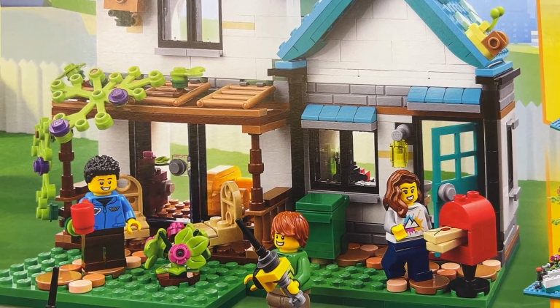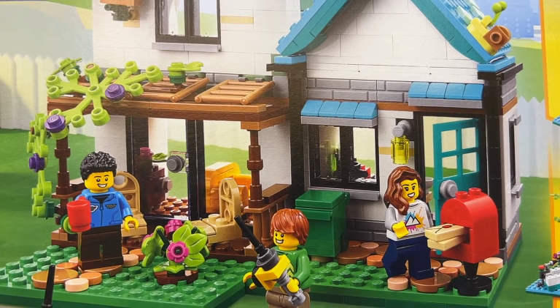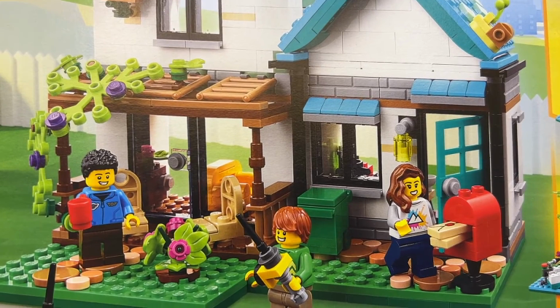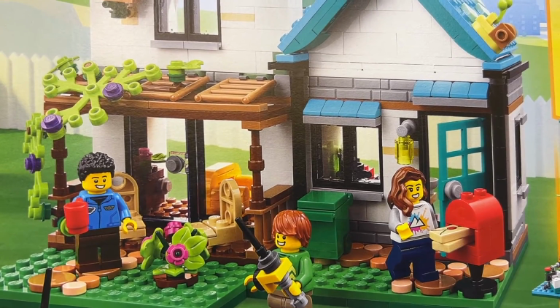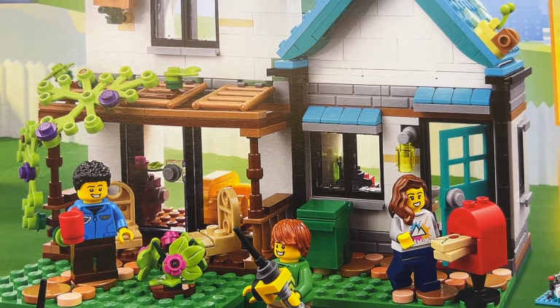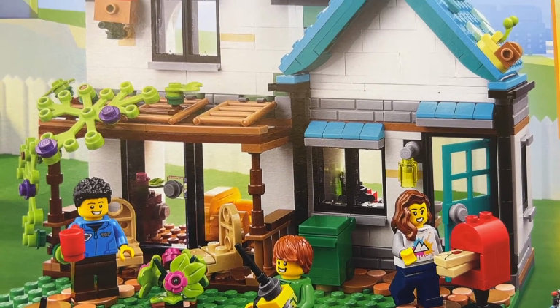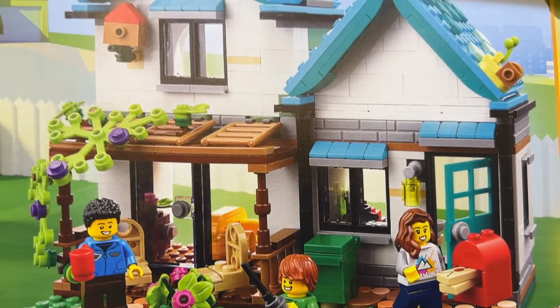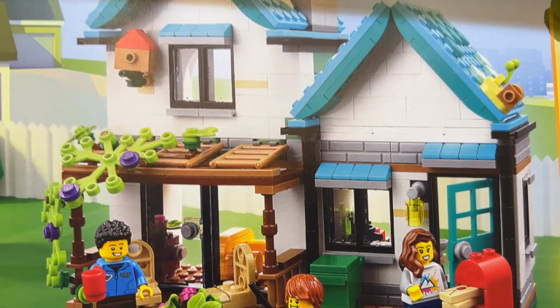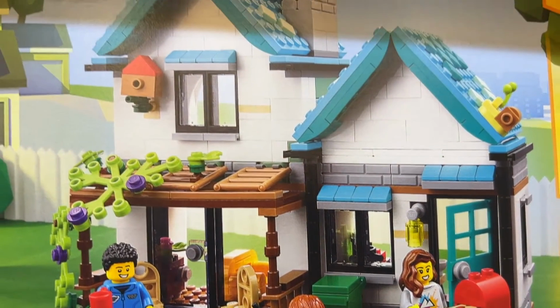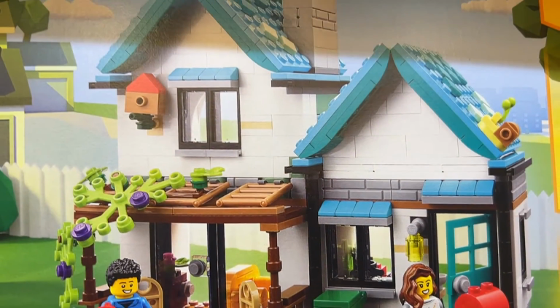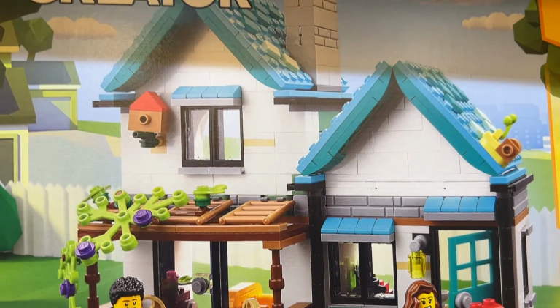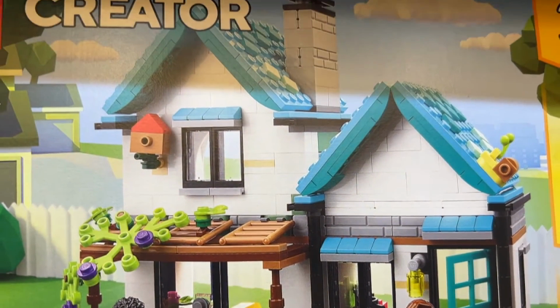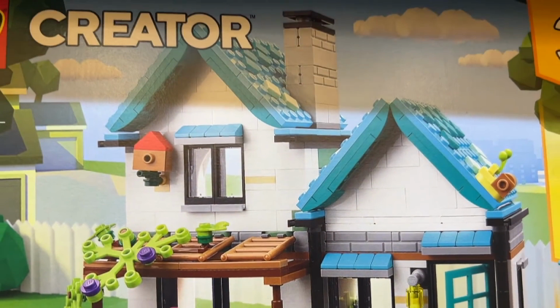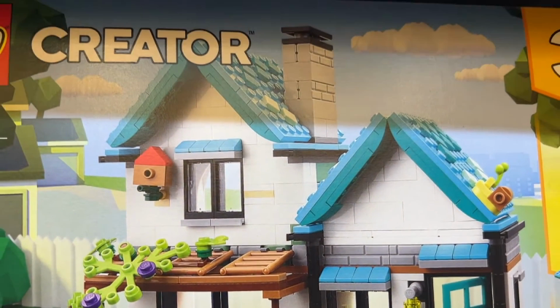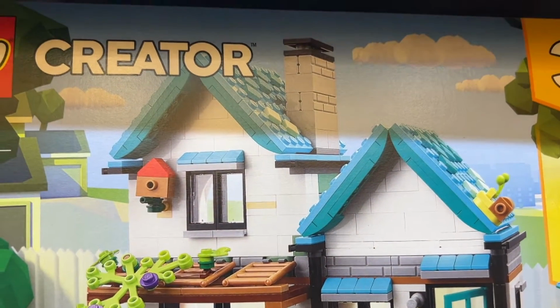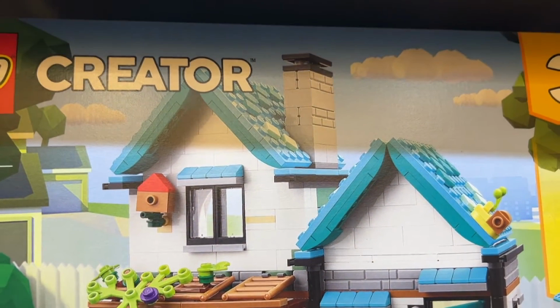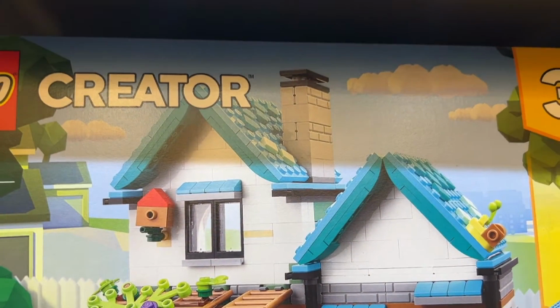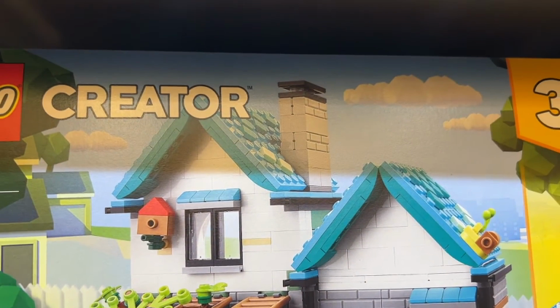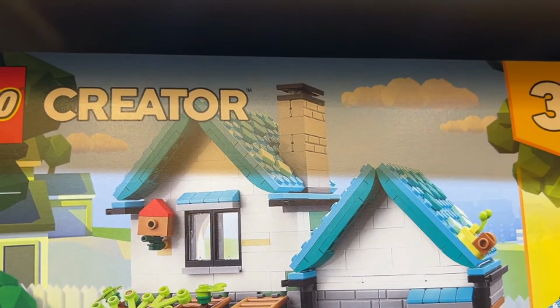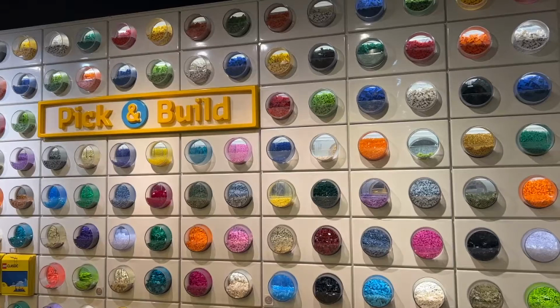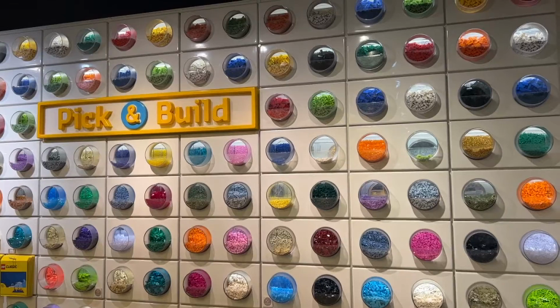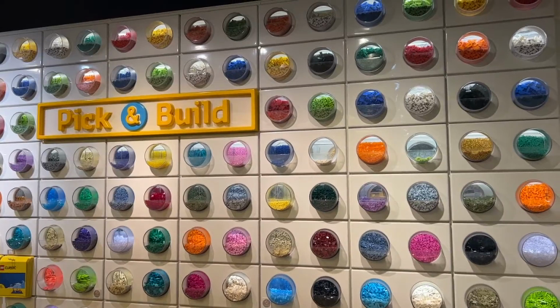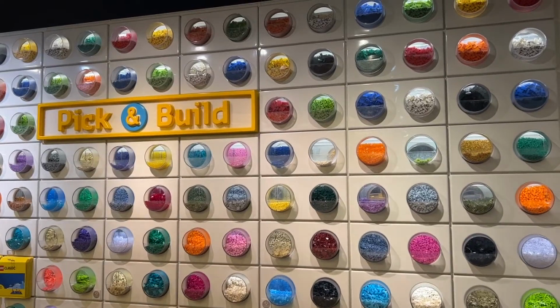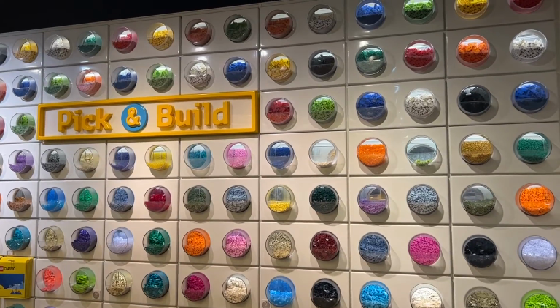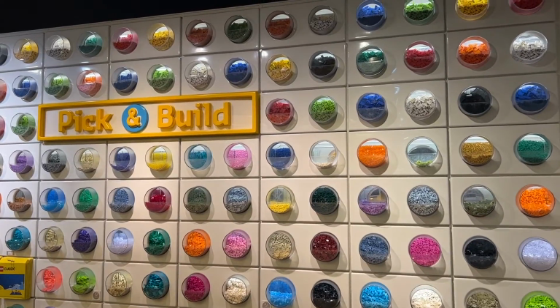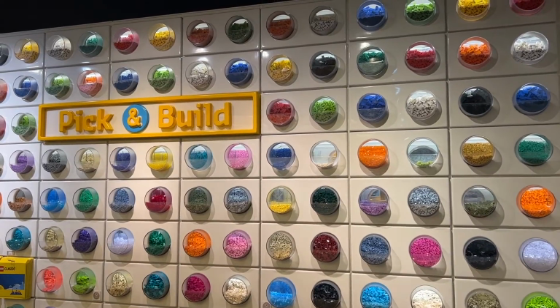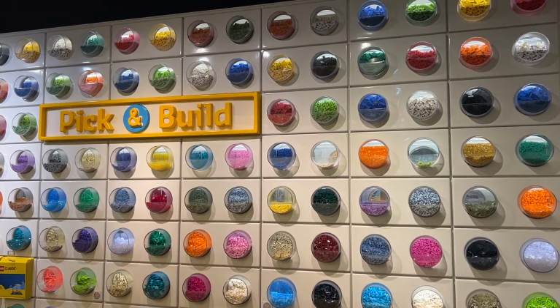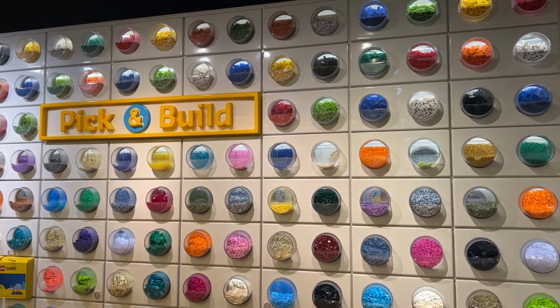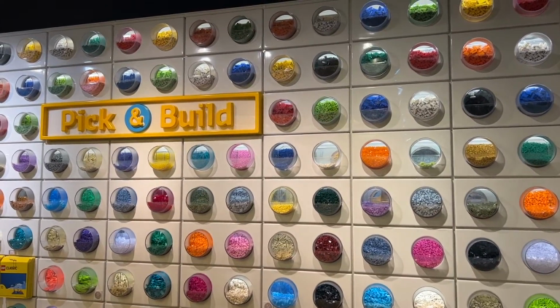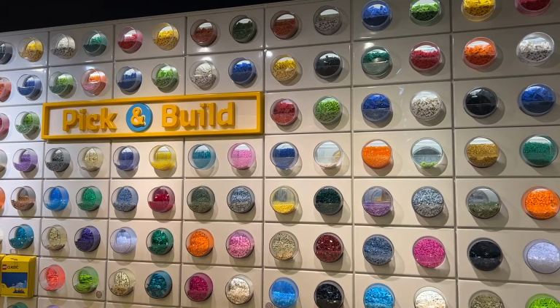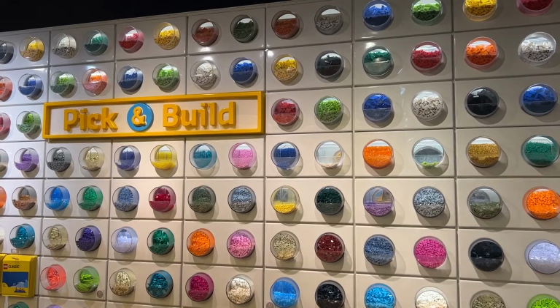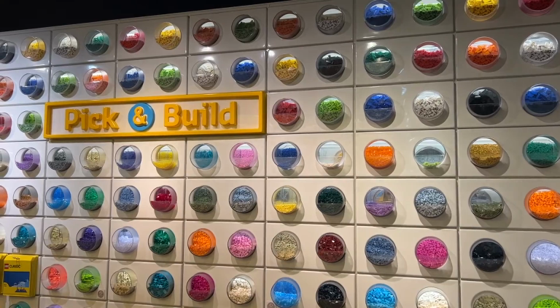I then picked up the new Creator 3-in-1 cozy house because I plan on modifying it in a future video. But then came my favorite part of the visit - checking out the very well stocked pick-and-build wall.